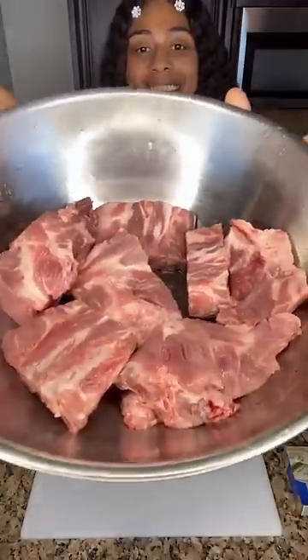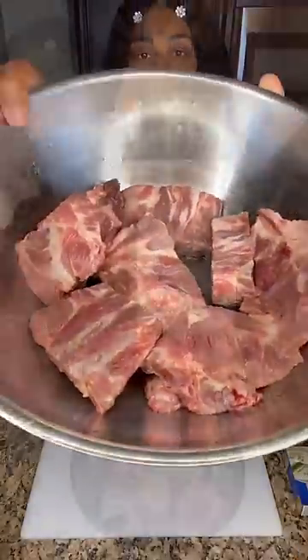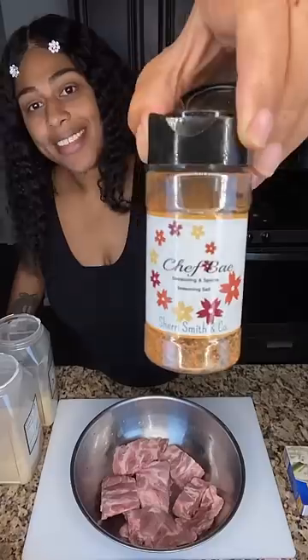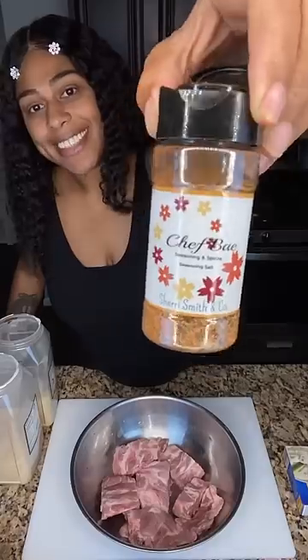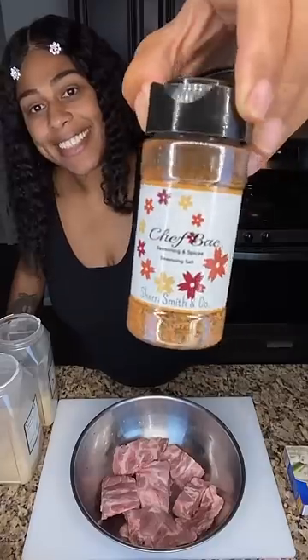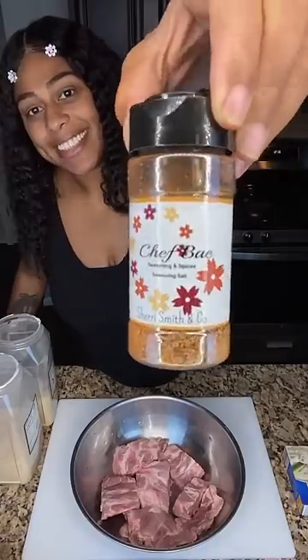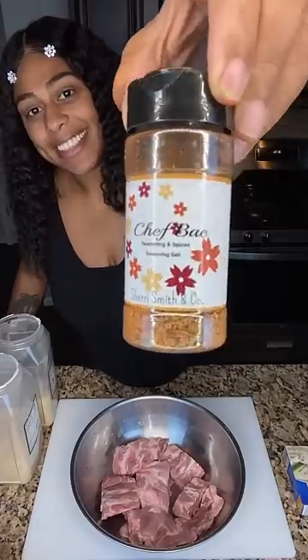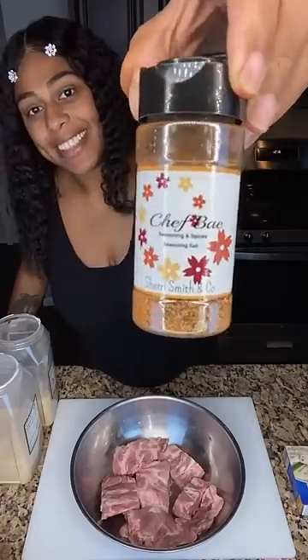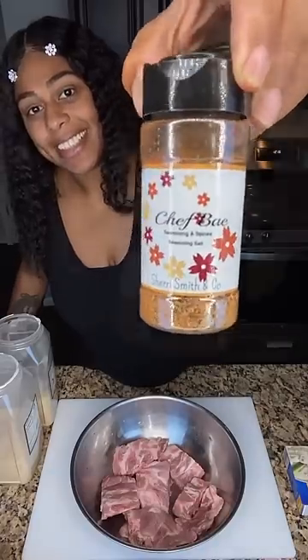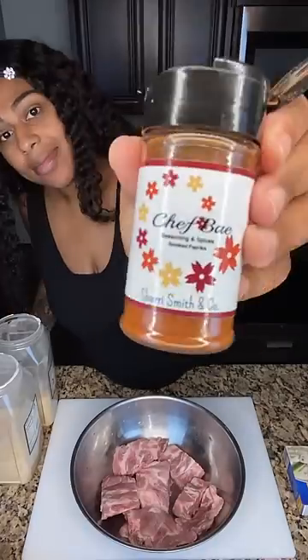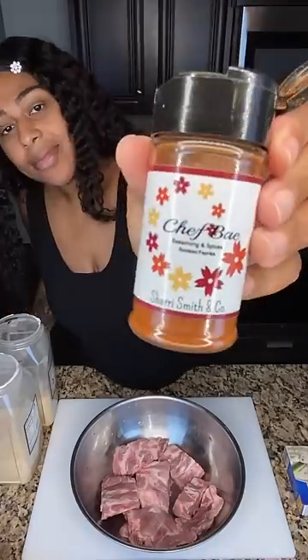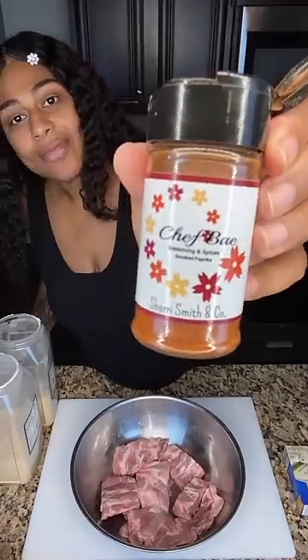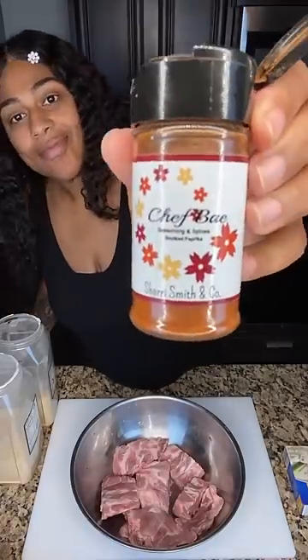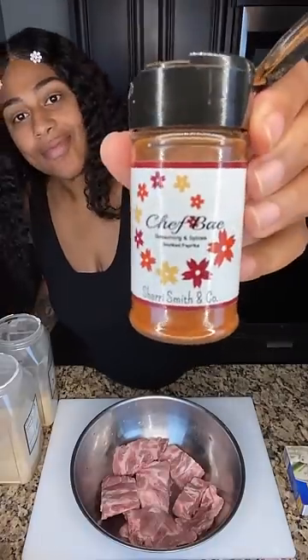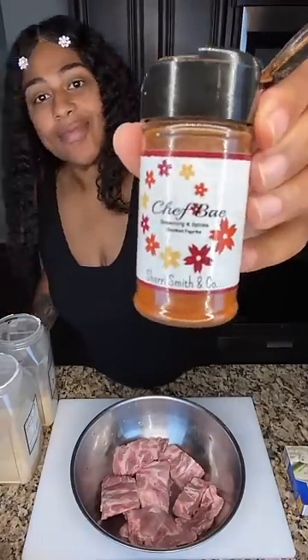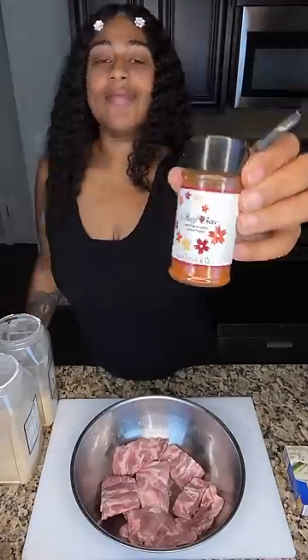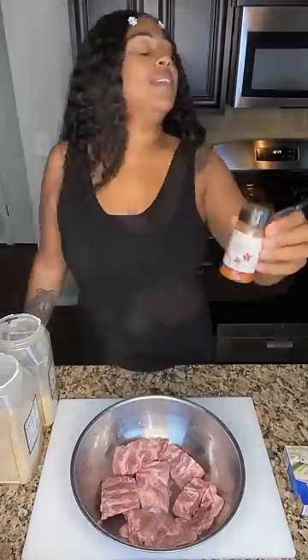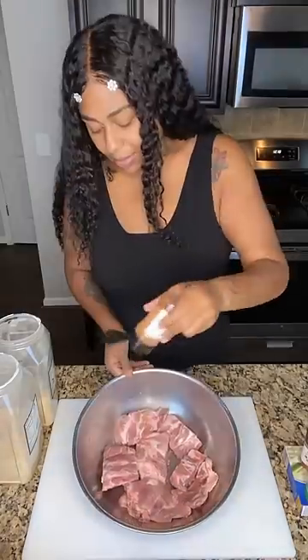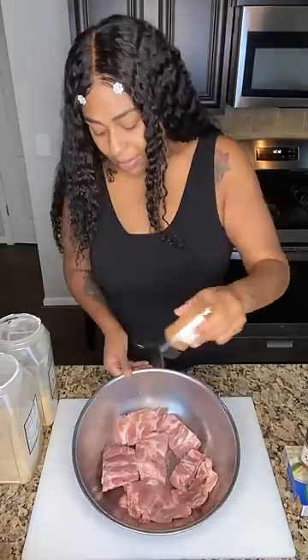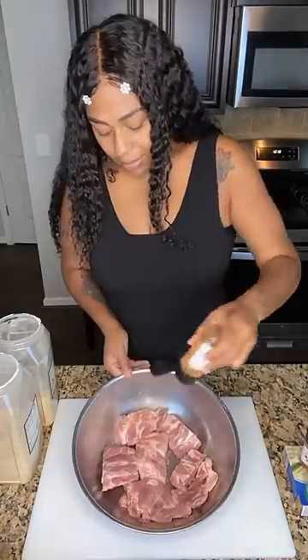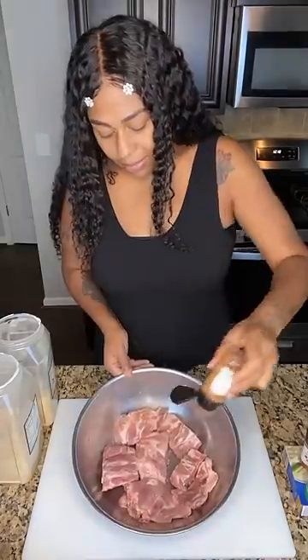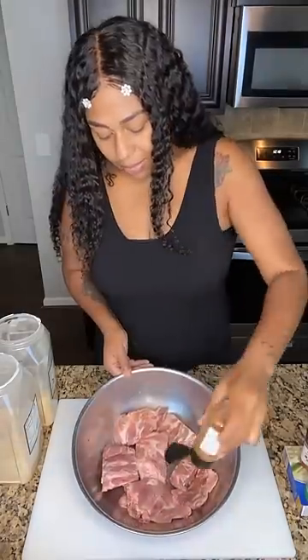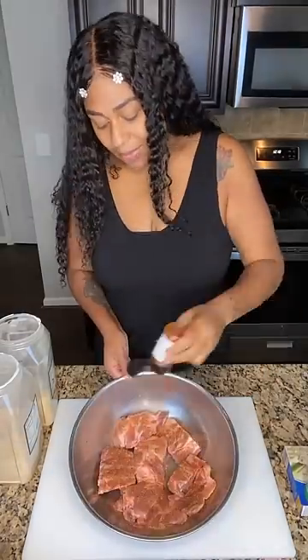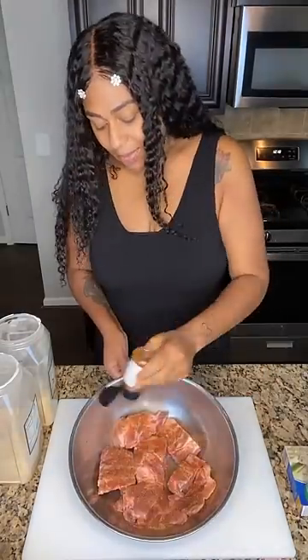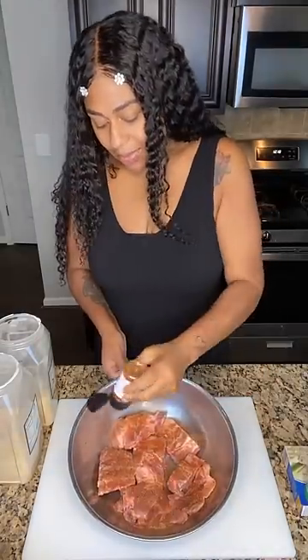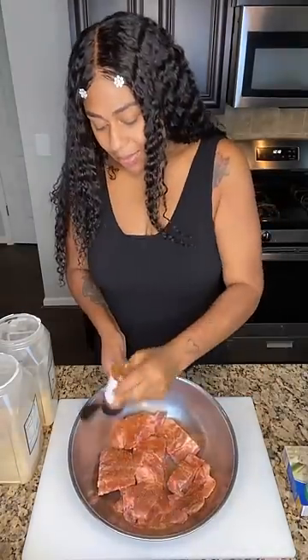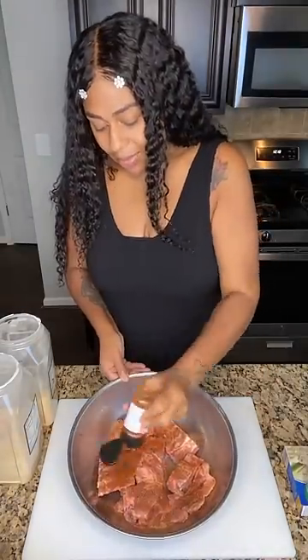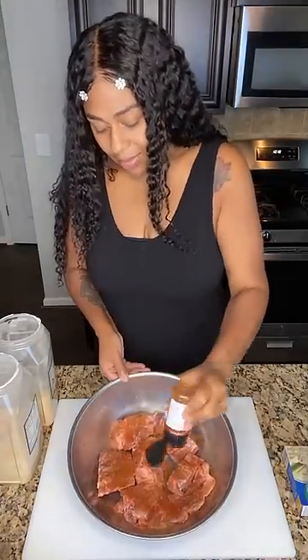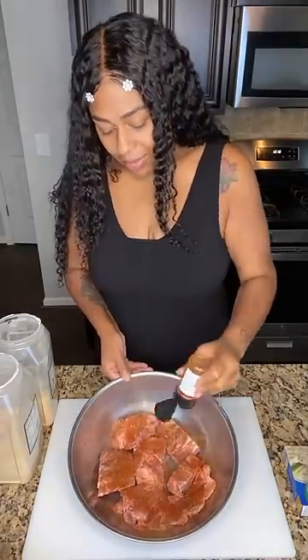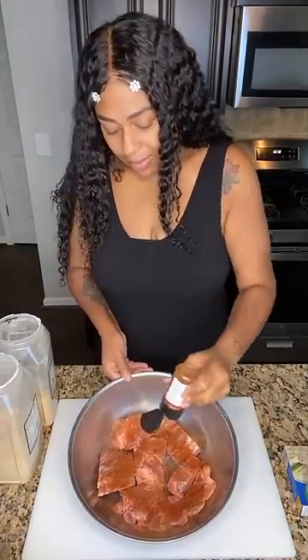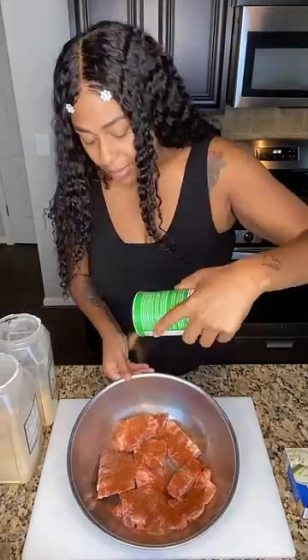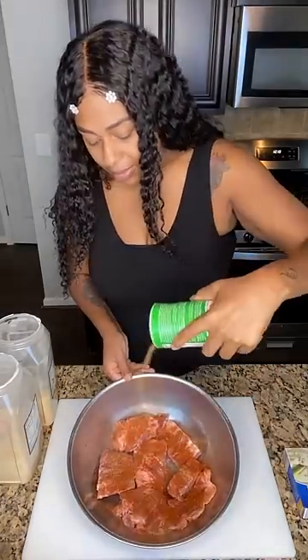Honey, I don't give a damn if you don't like neck bones, pig feet, pig. Look, that's somebody else's problem, not mine.